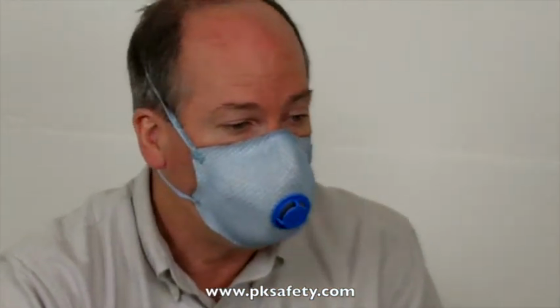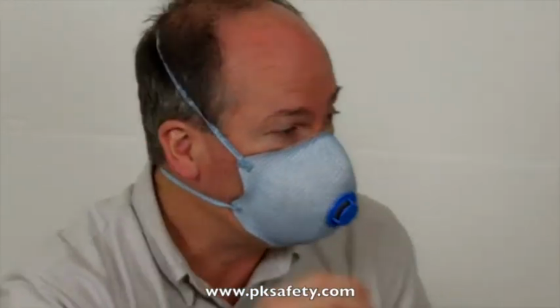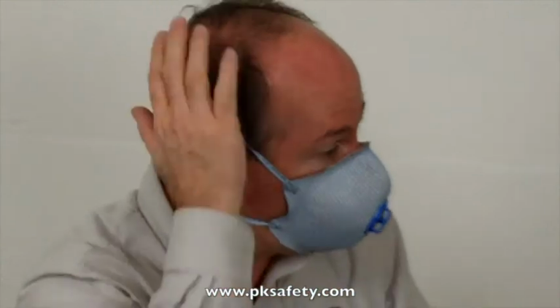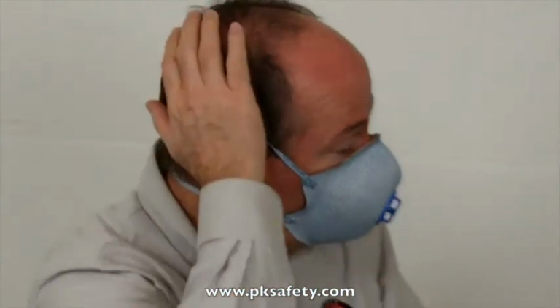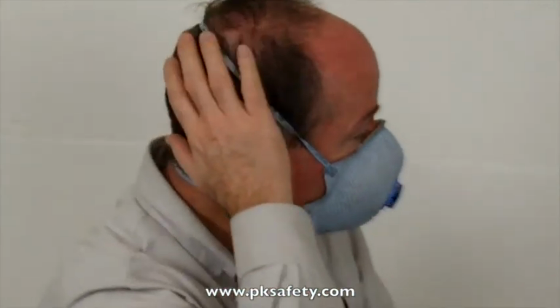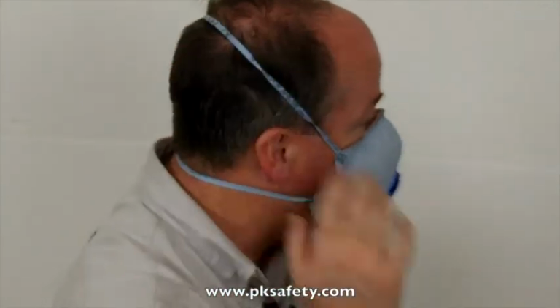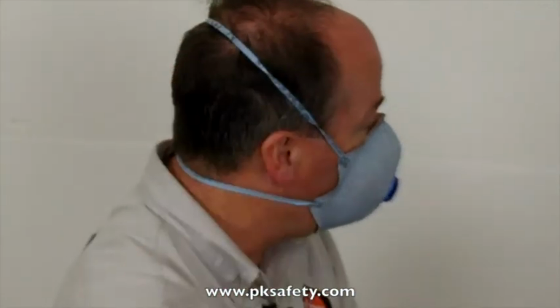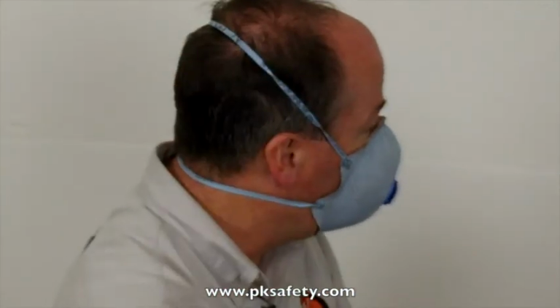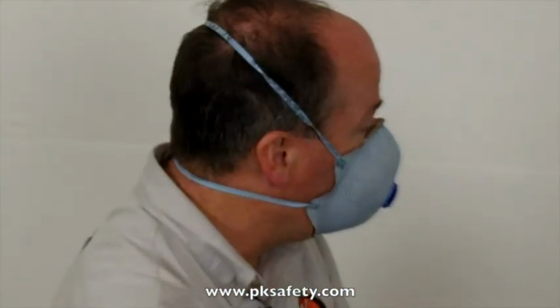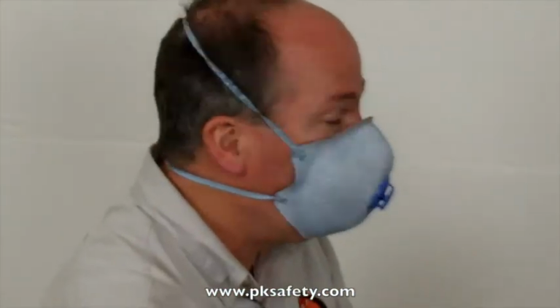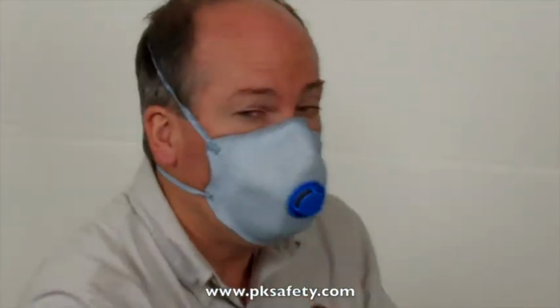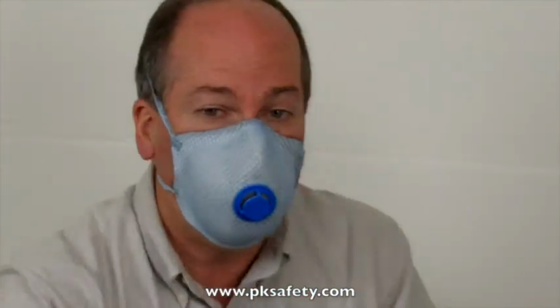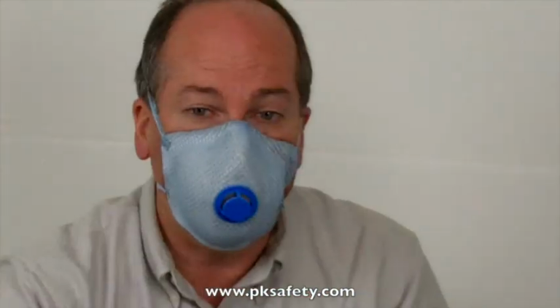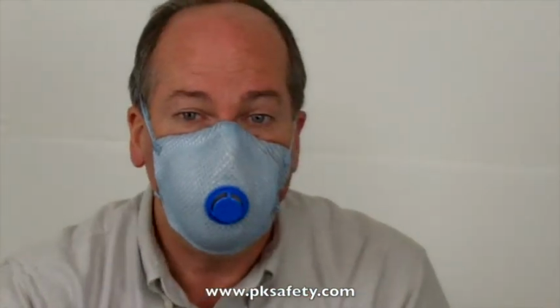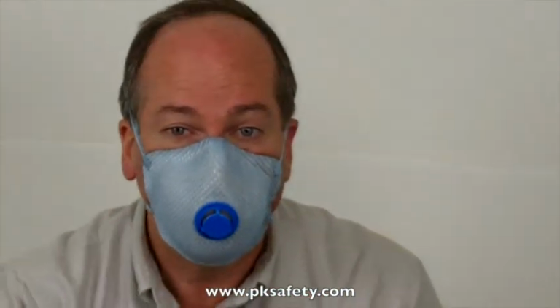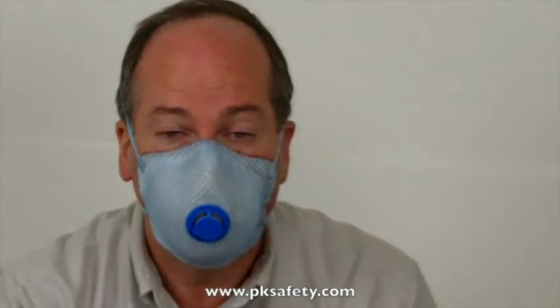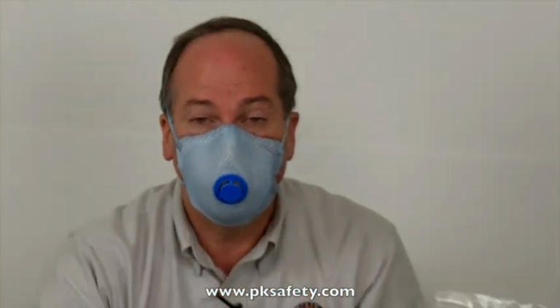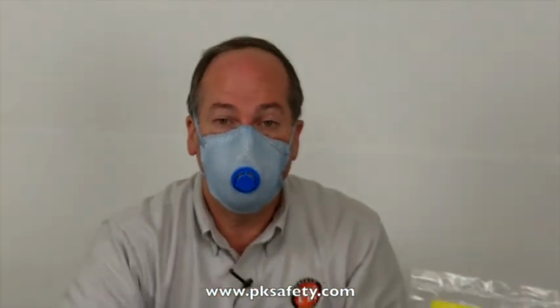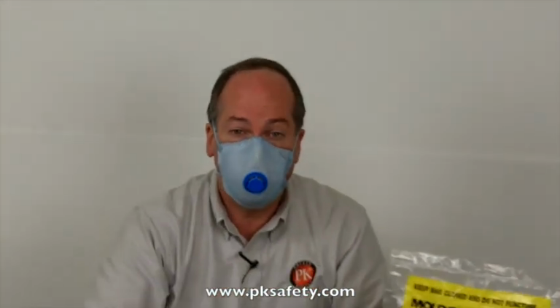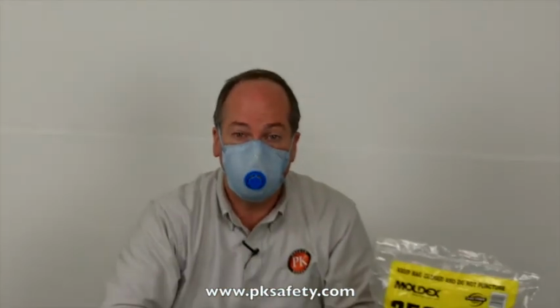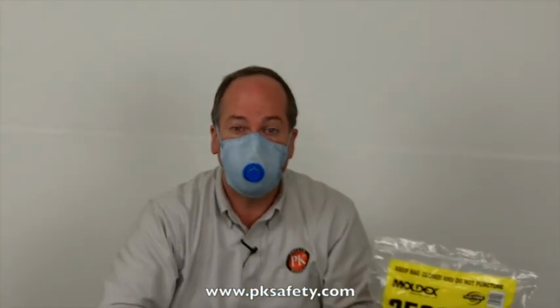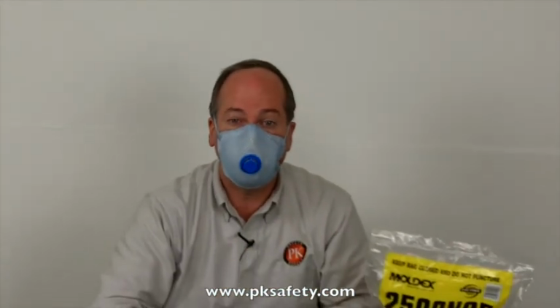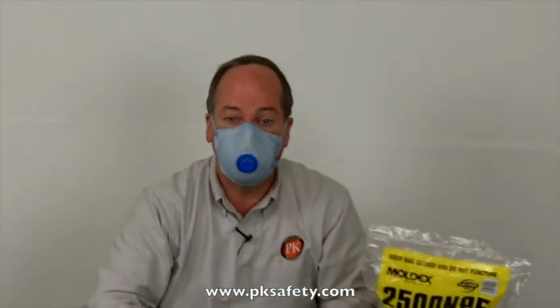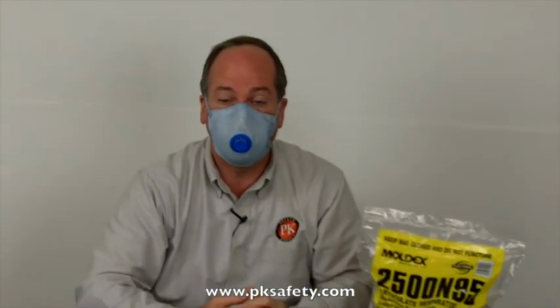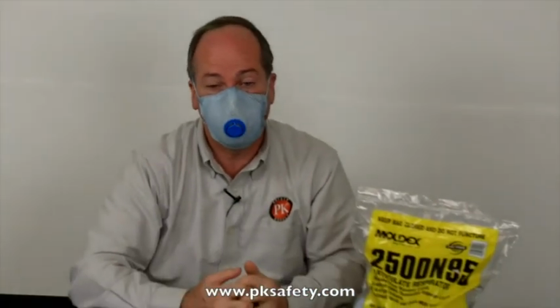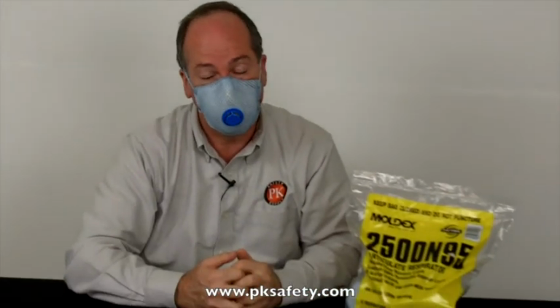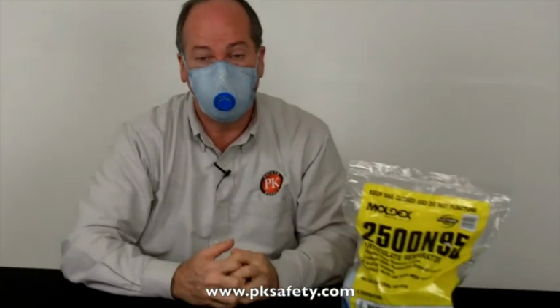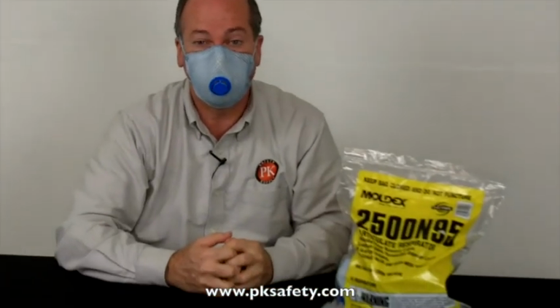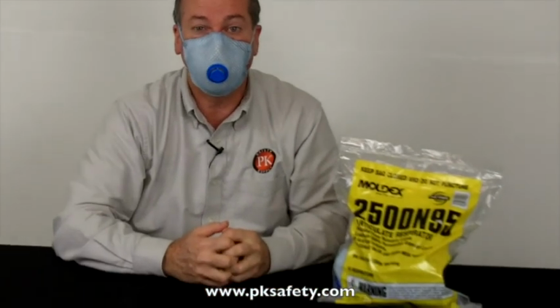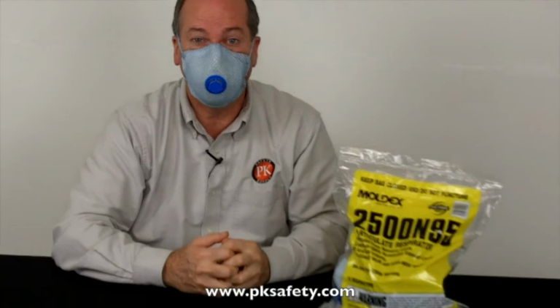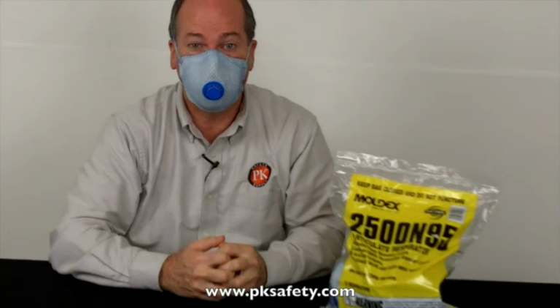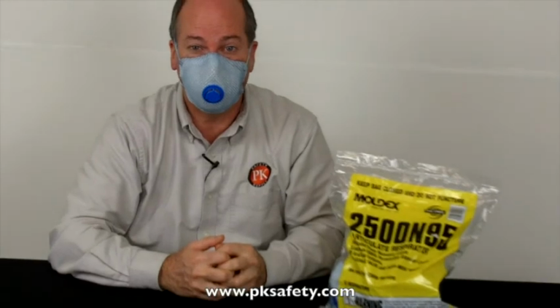You'll see the straps on here. Very popular mask, and I hope it works for you. Thank you.